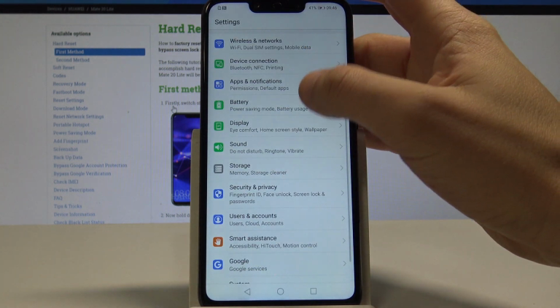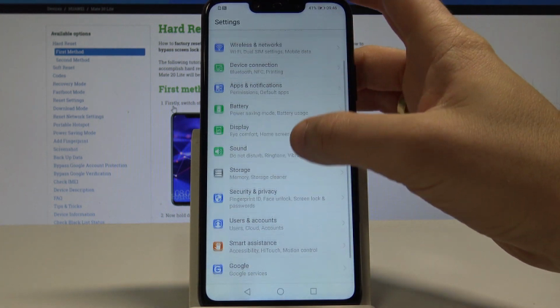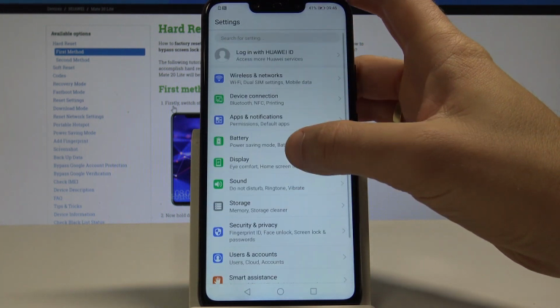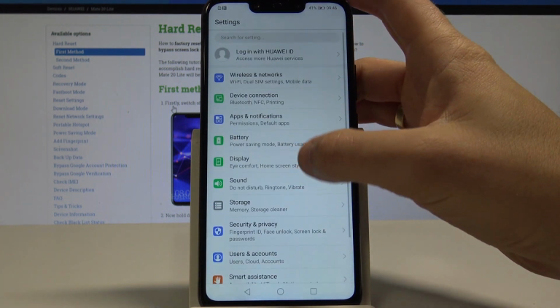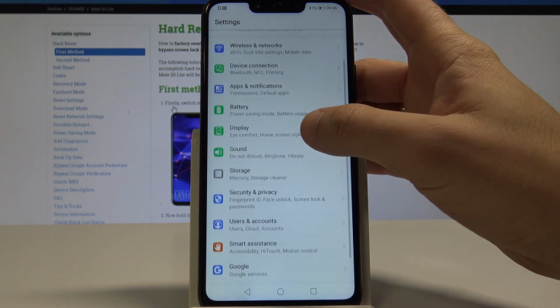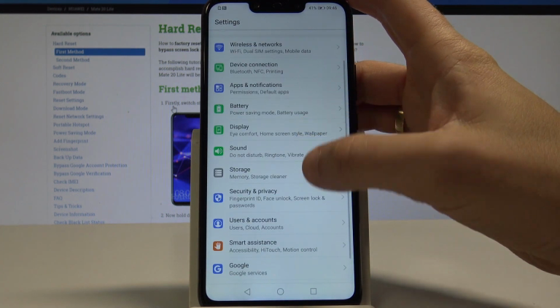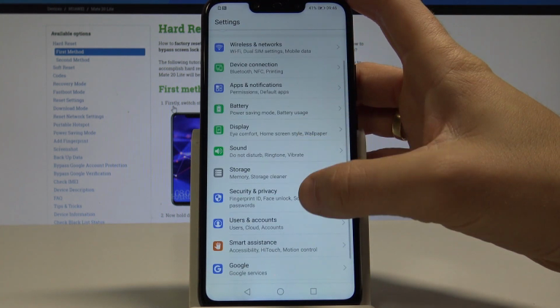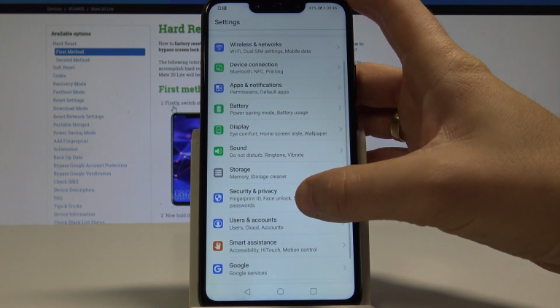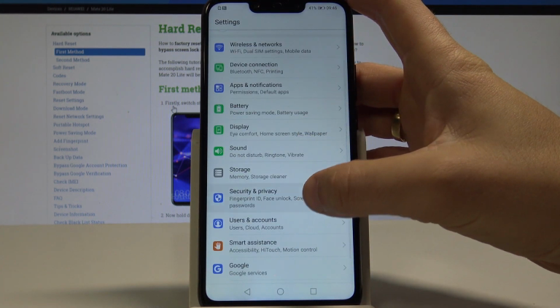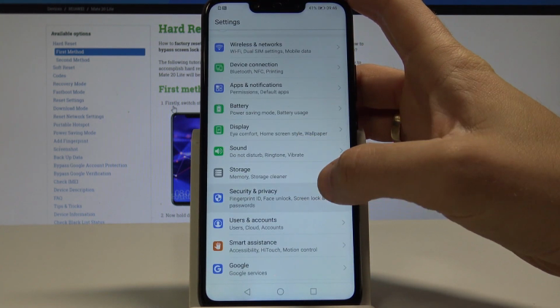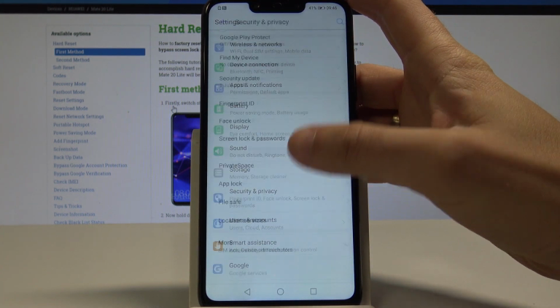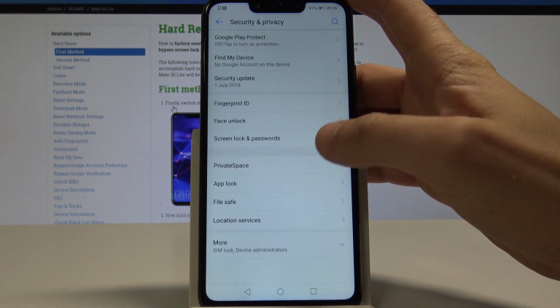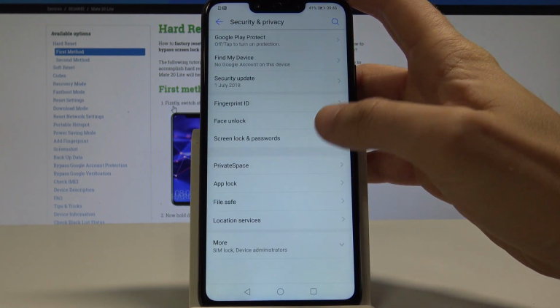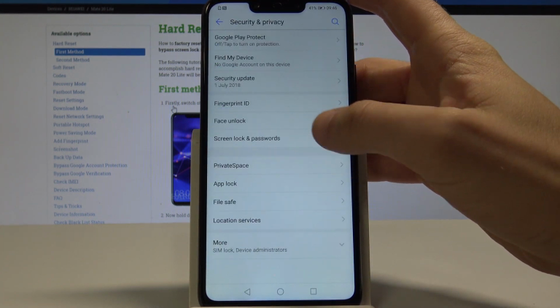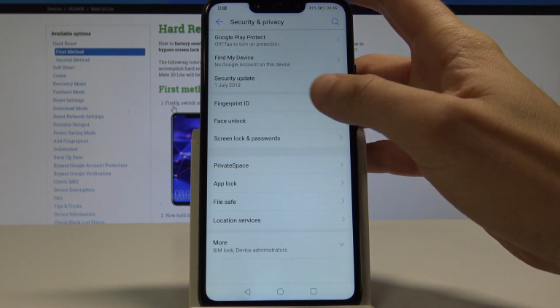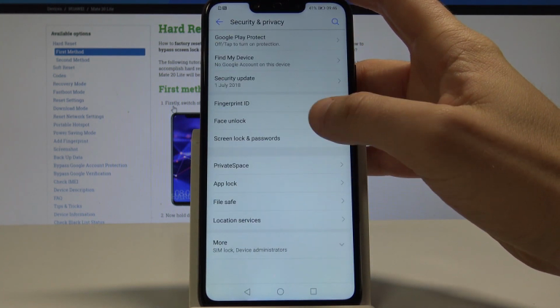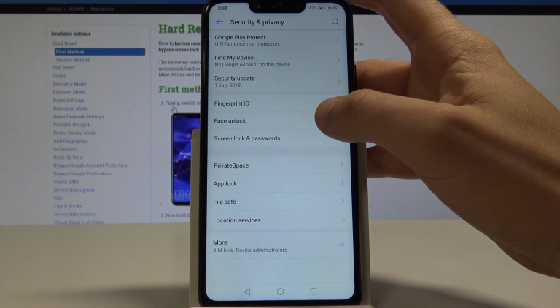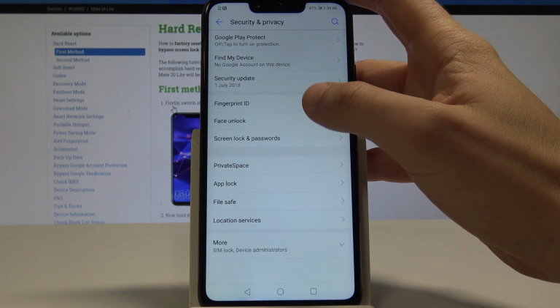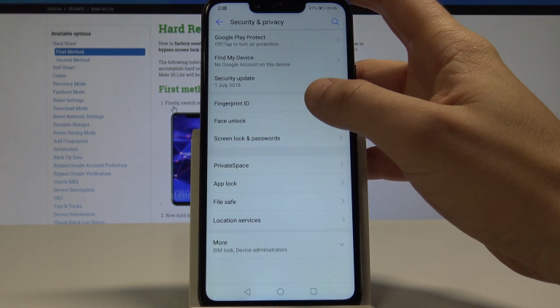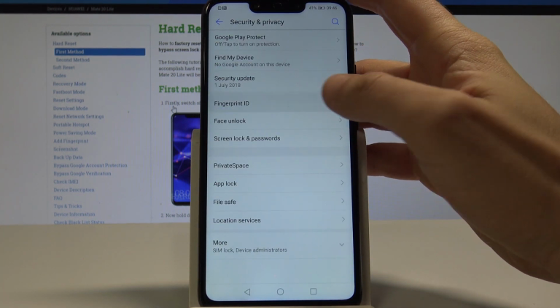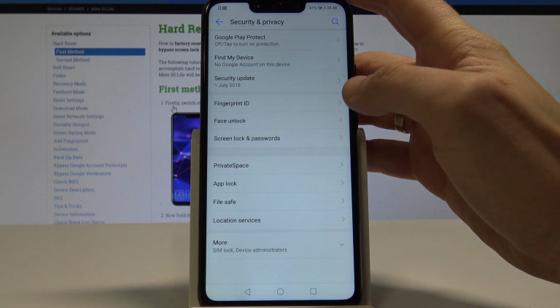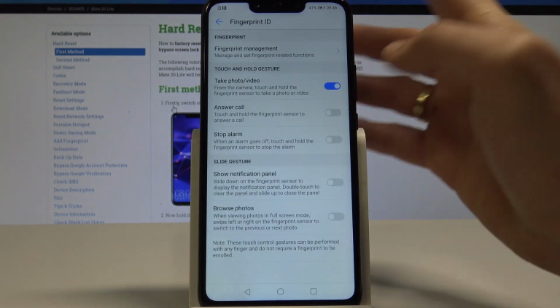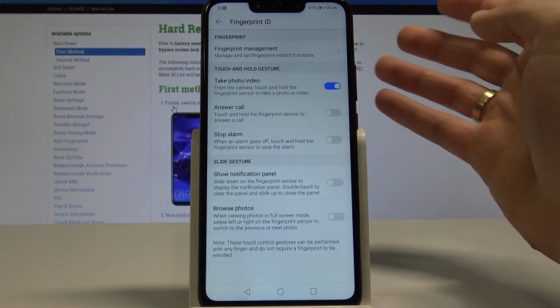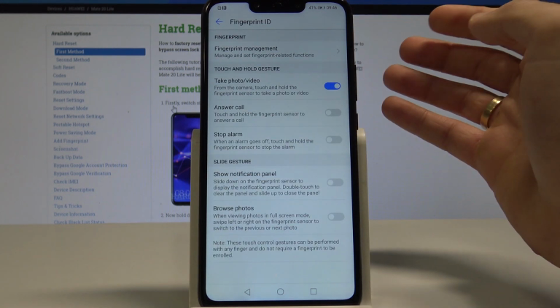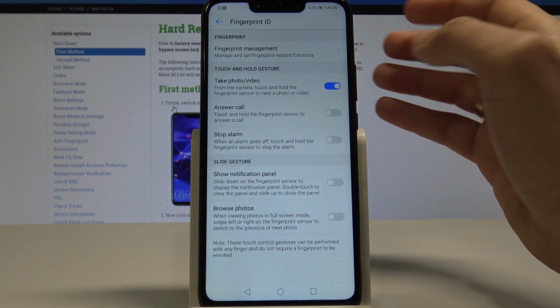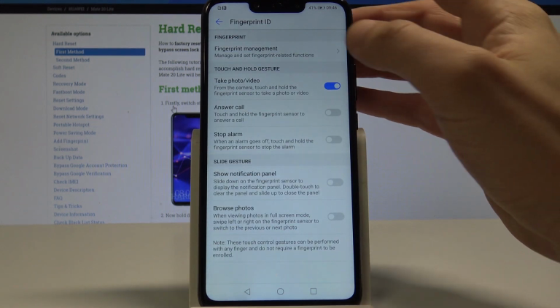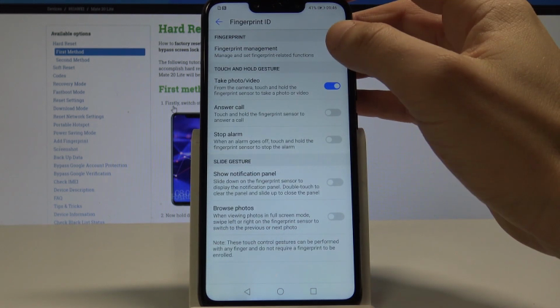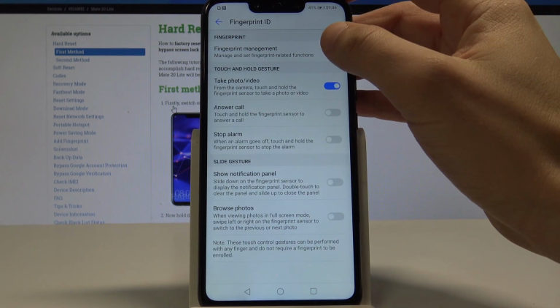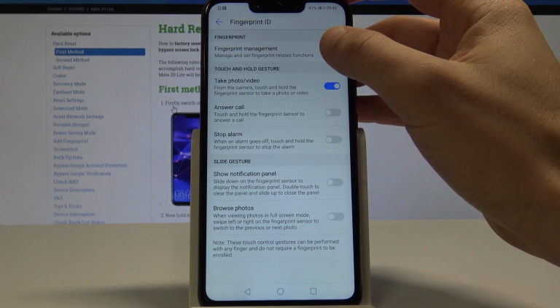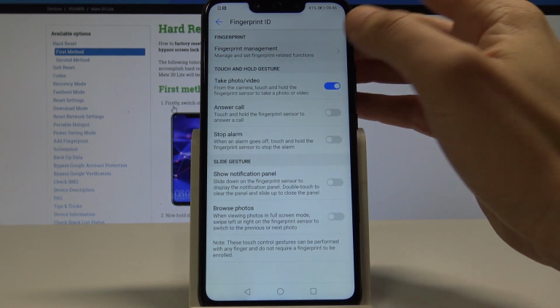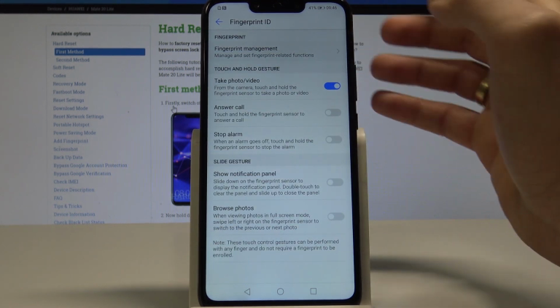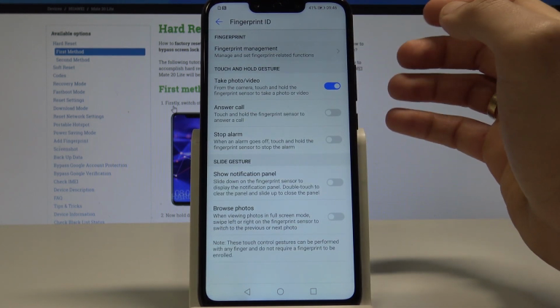Here you need to choose Security and Privacy, then choose Fingerprint ID, and tap Fingerprint Management.